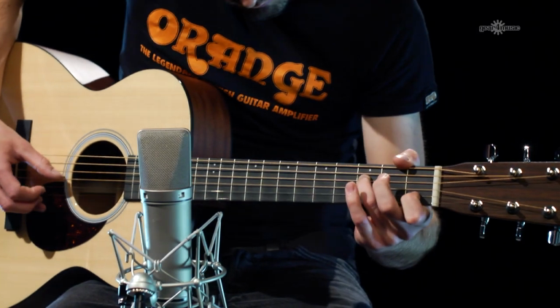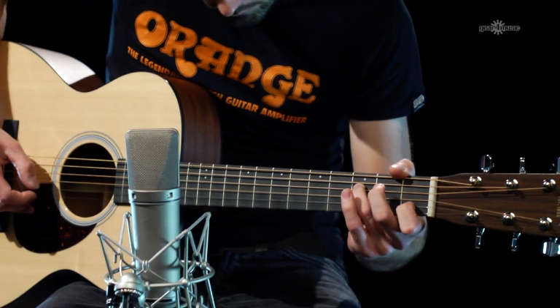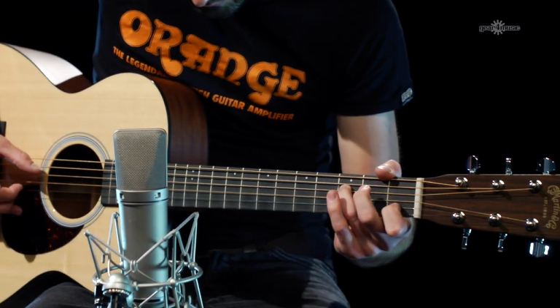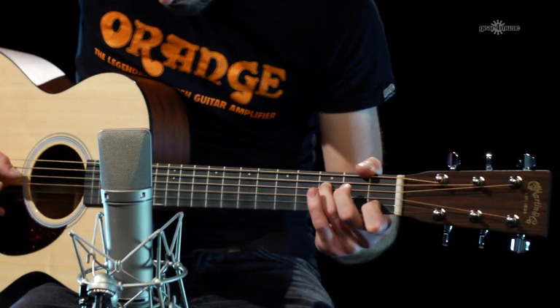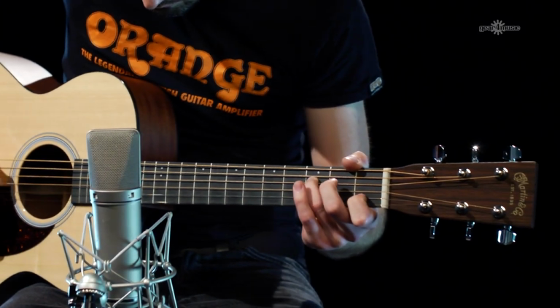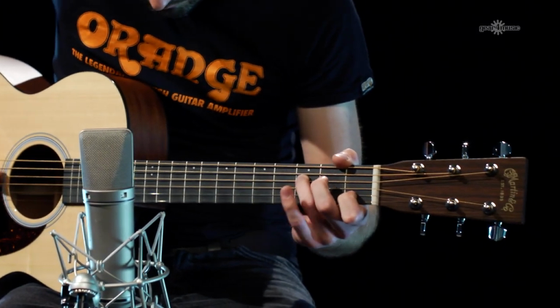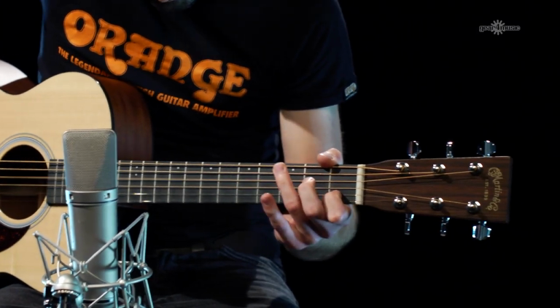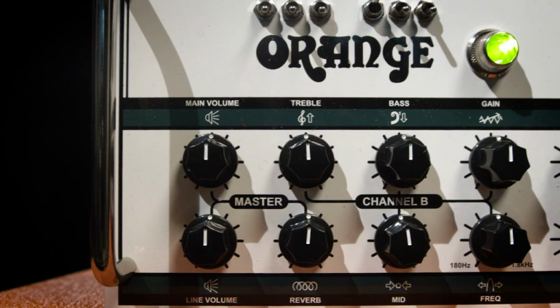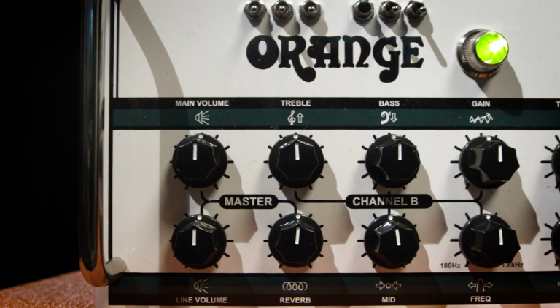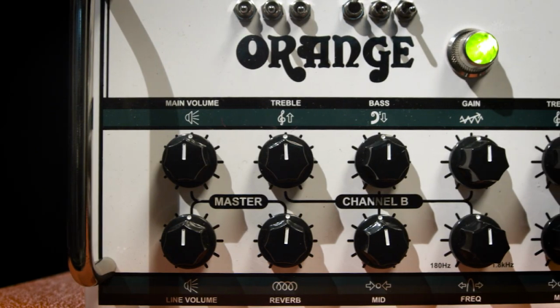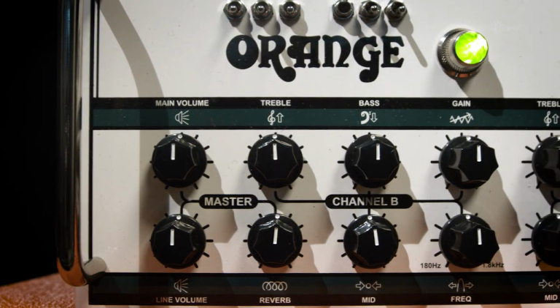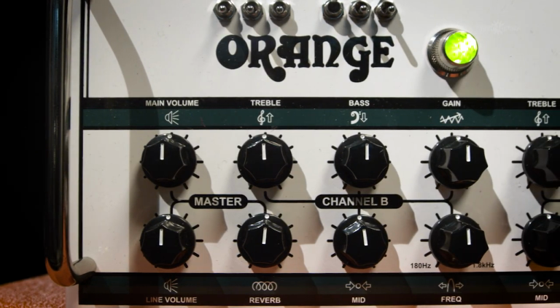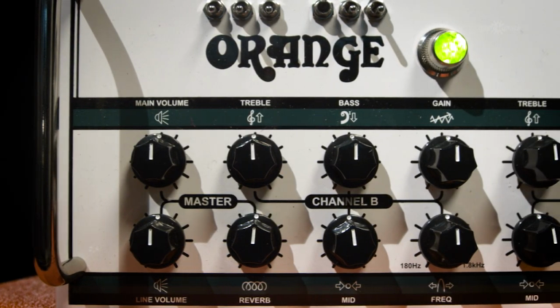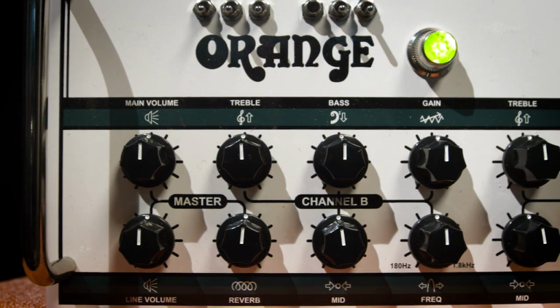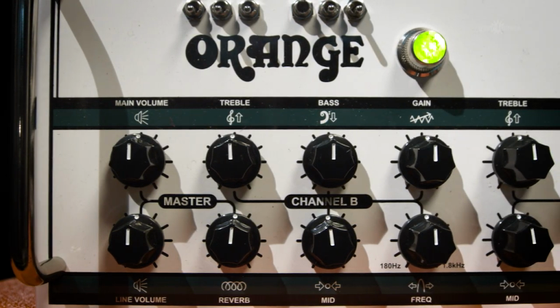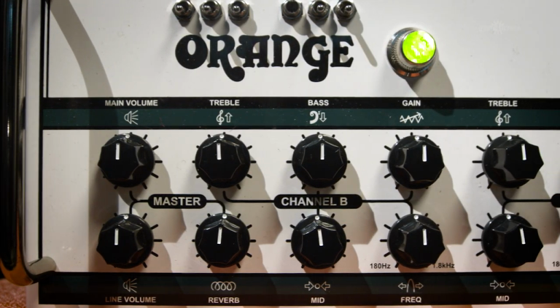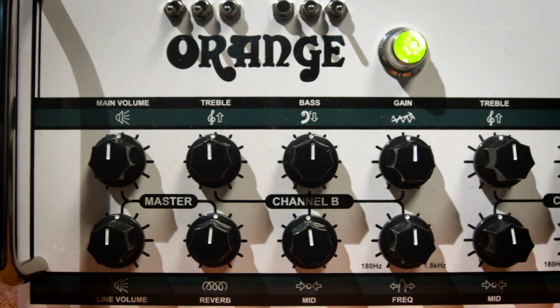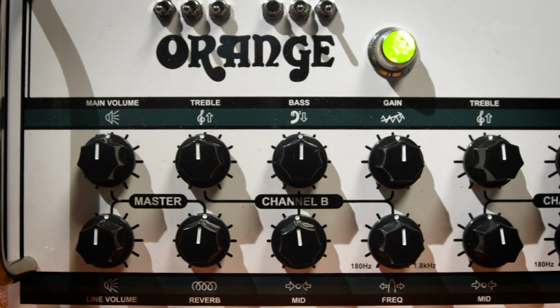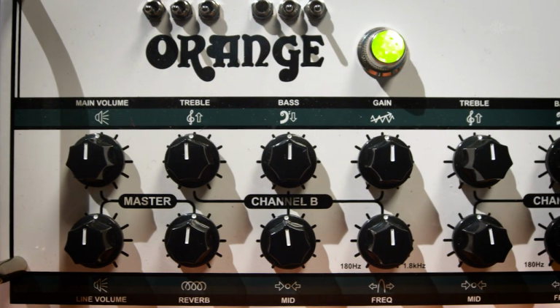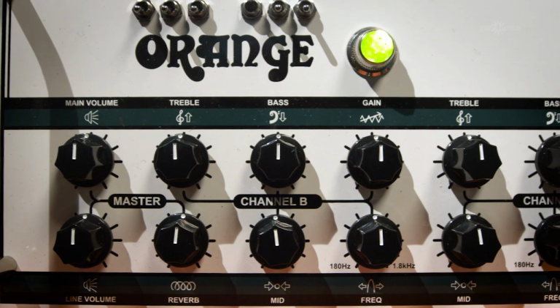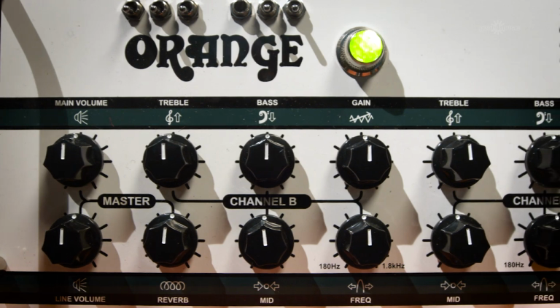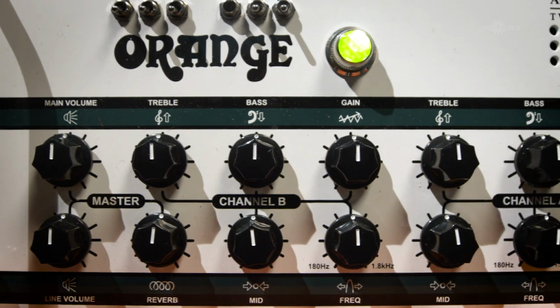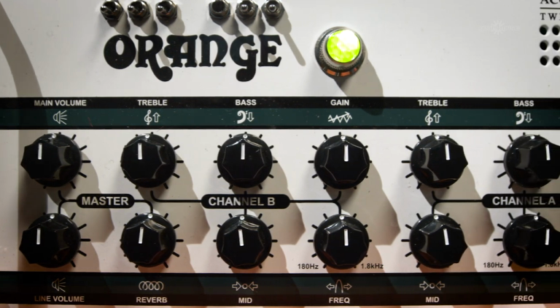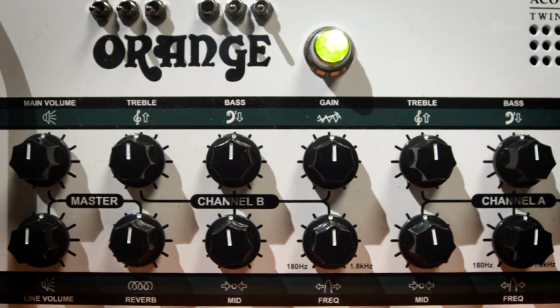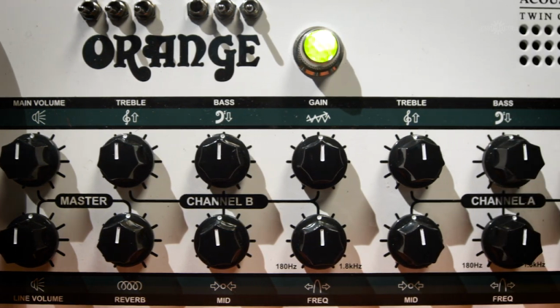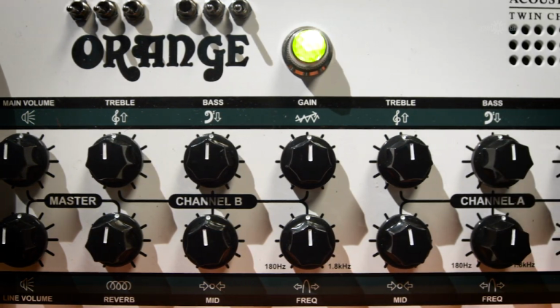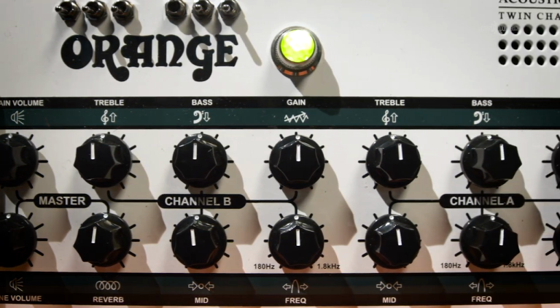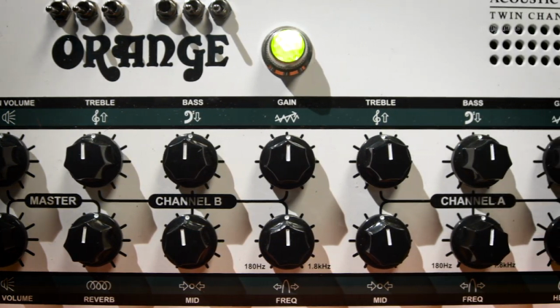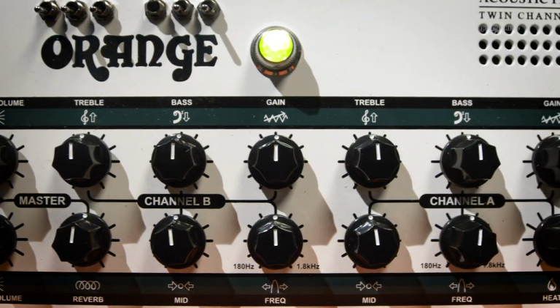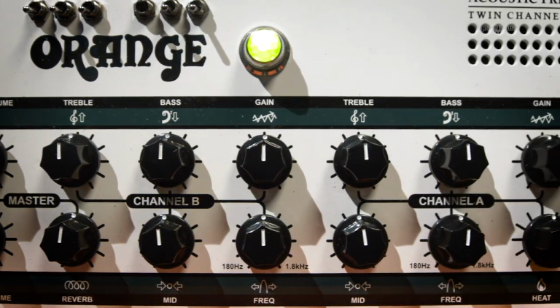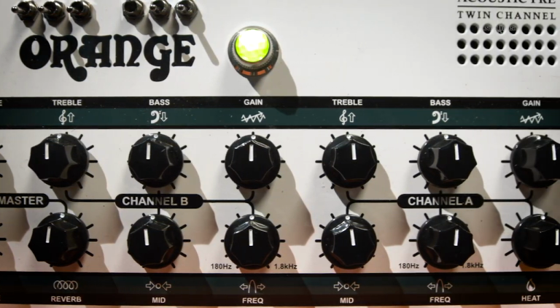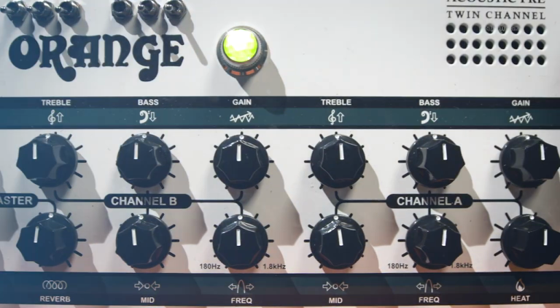It uses a valve in channel A with a heat control that adds a bit of gain in the upper mids and a bit of compression, and just general all-round valve goodness.